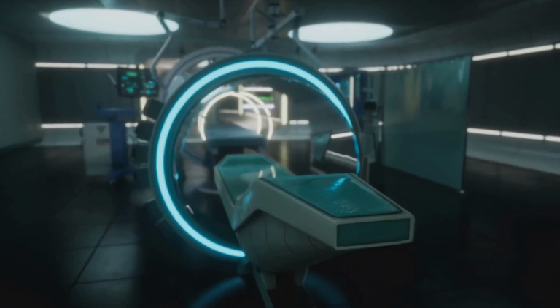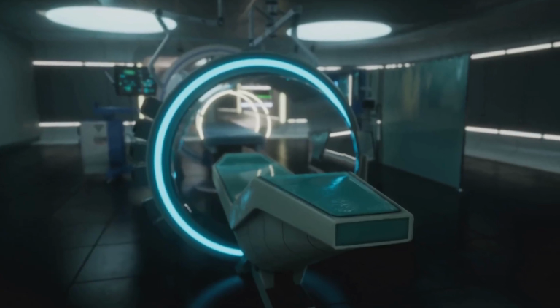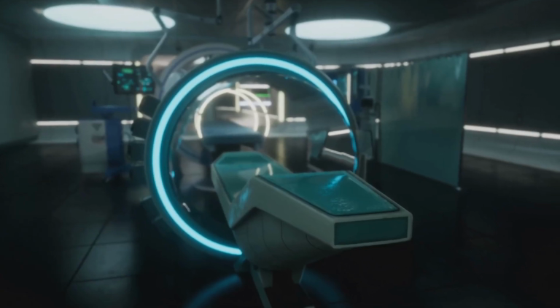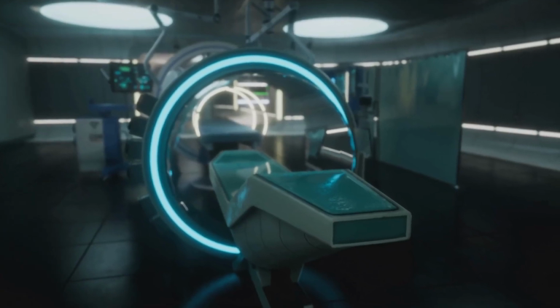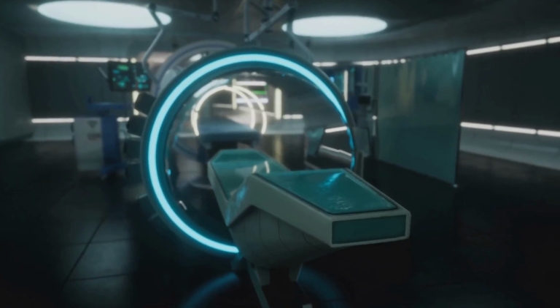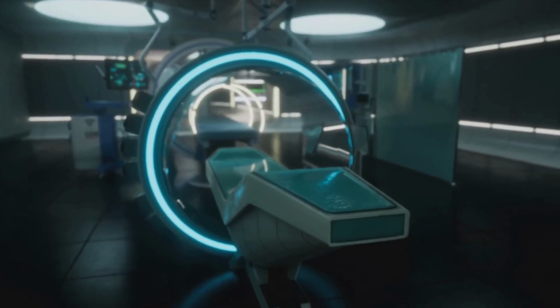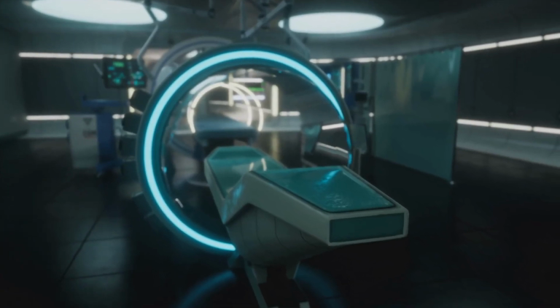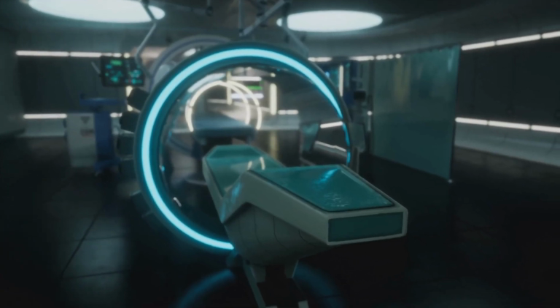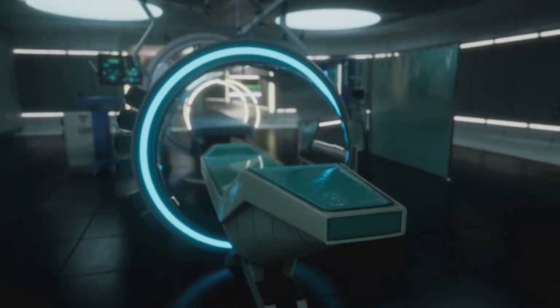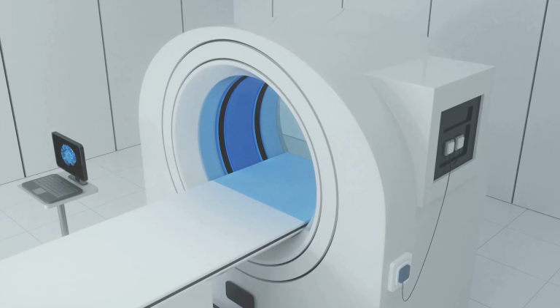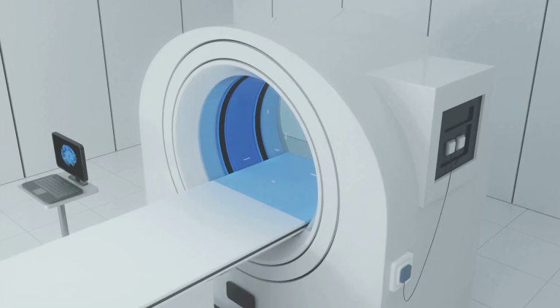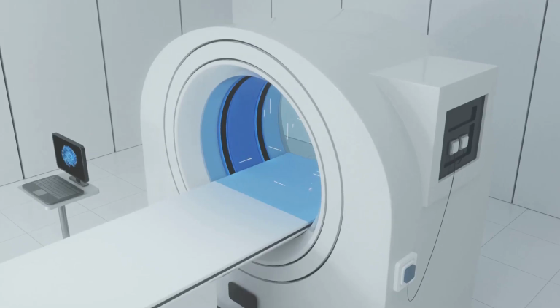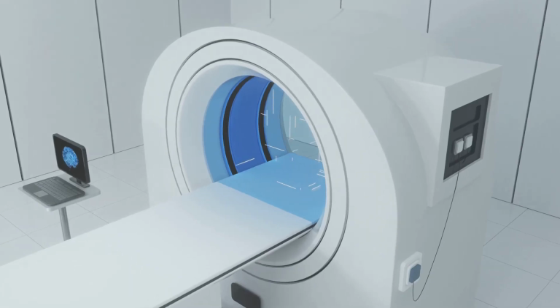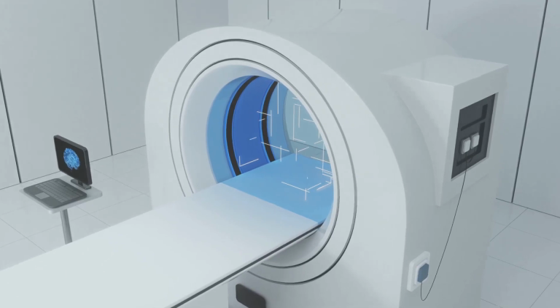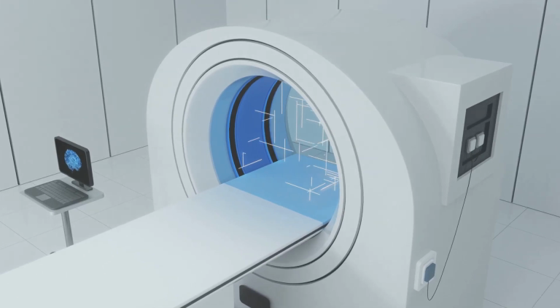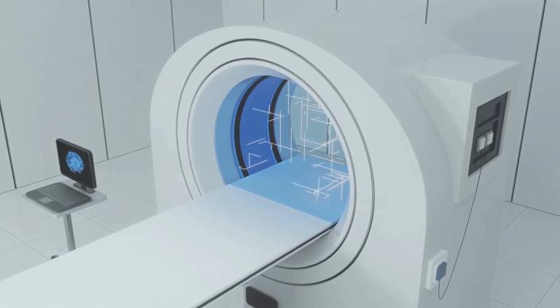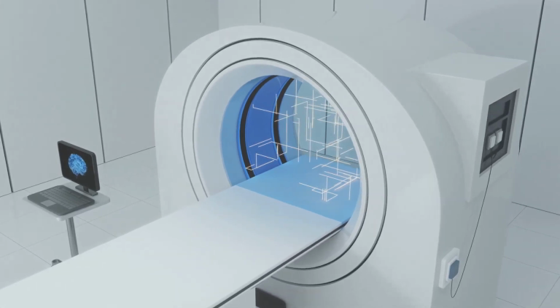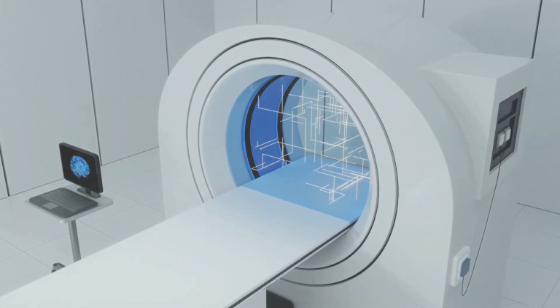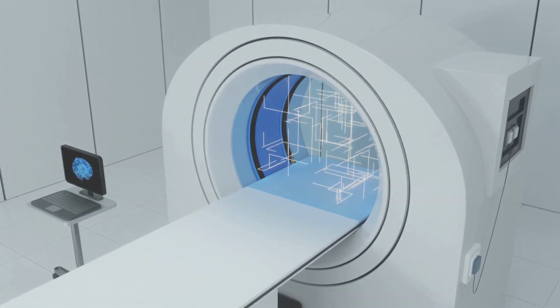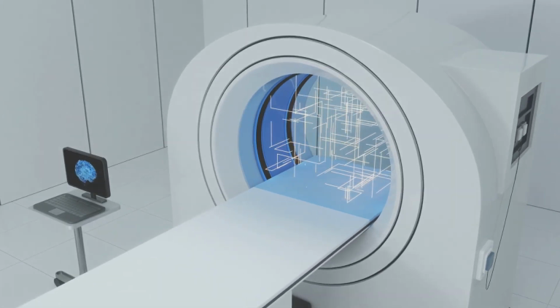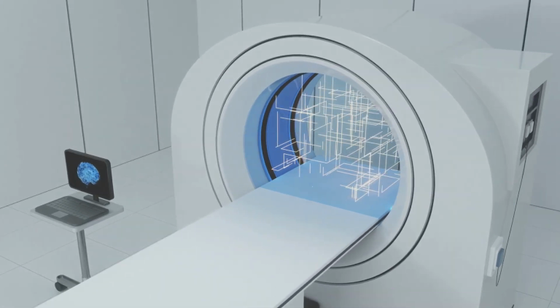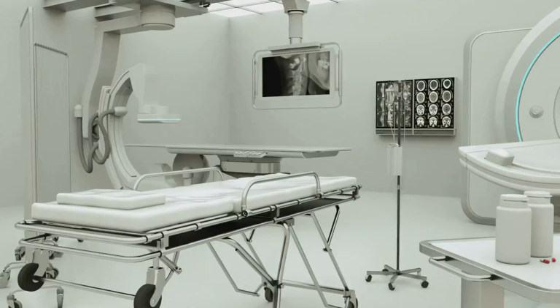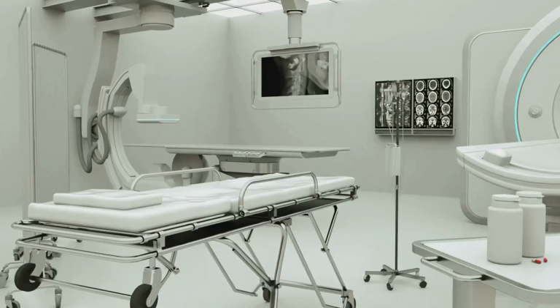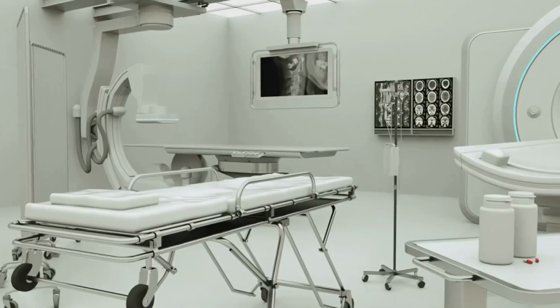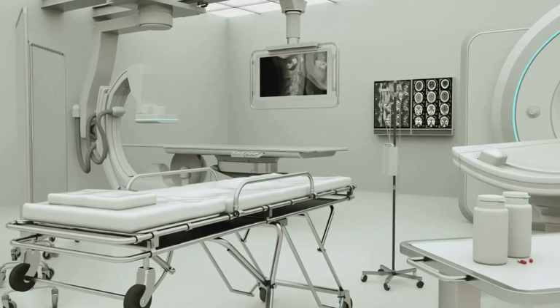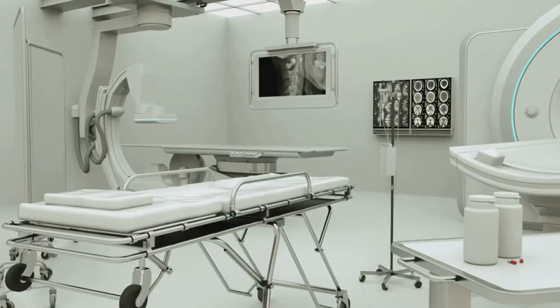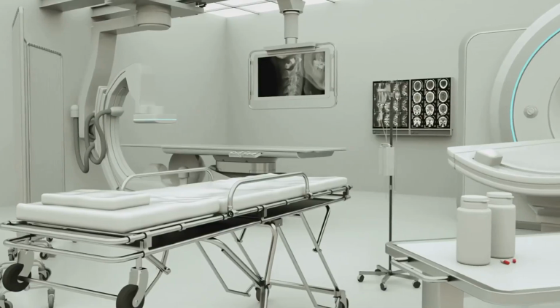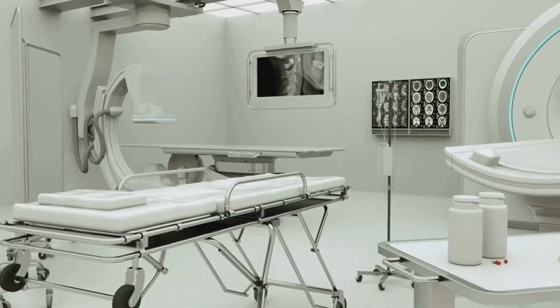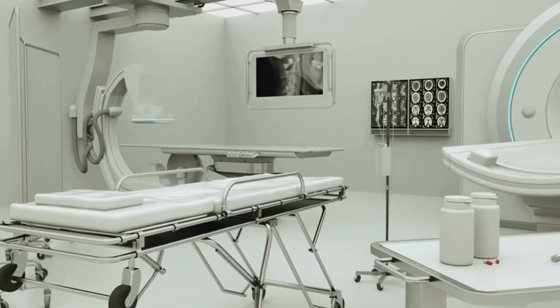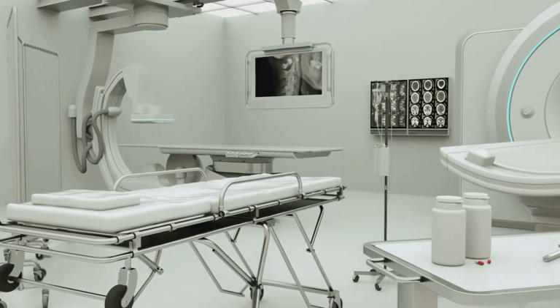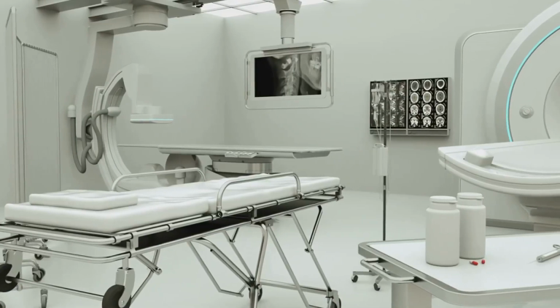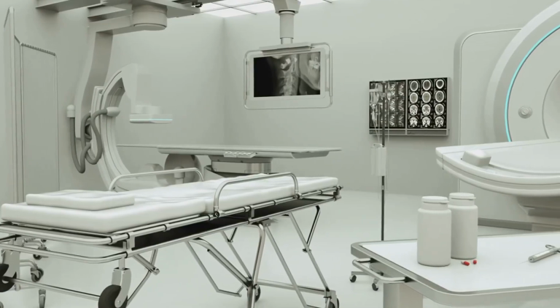Designed to empower private hospitals, public institutions and diagnostic centres, it's the beacon of progress we've all been waiting for.